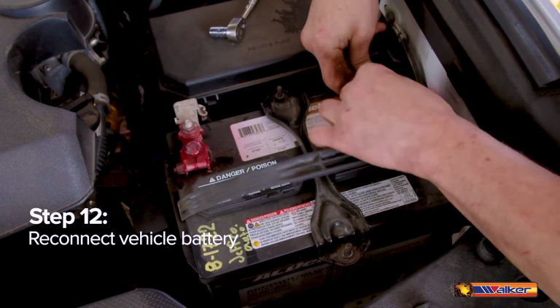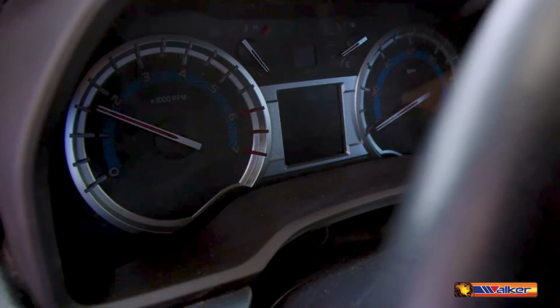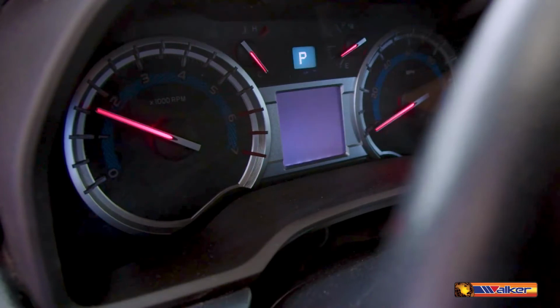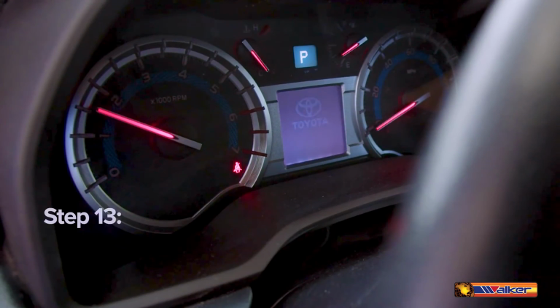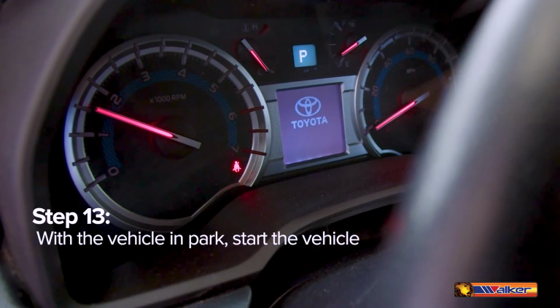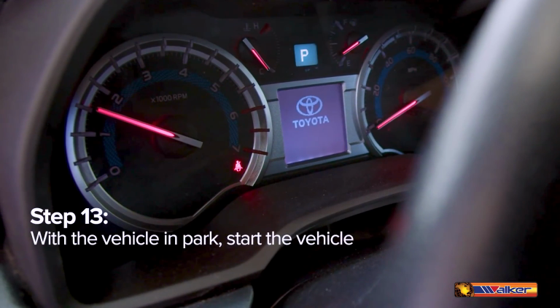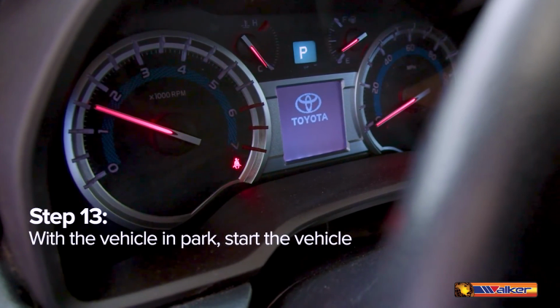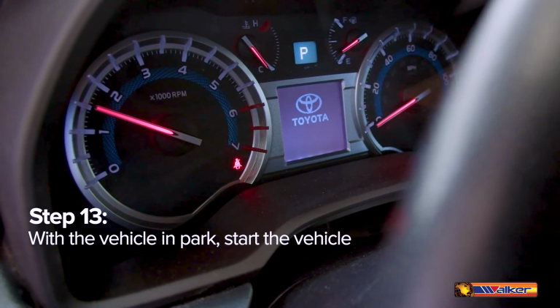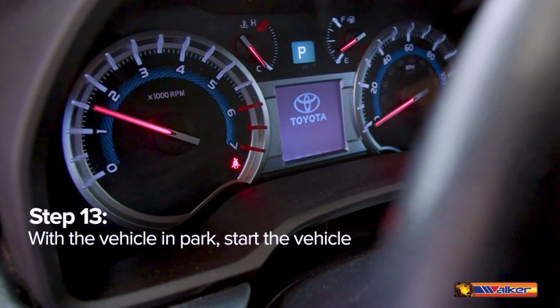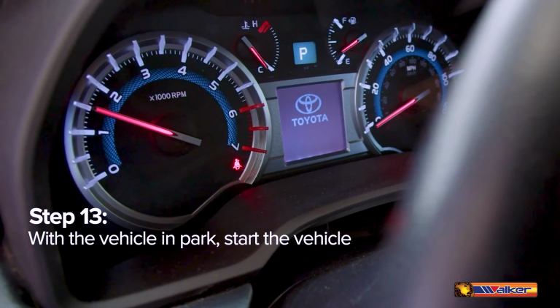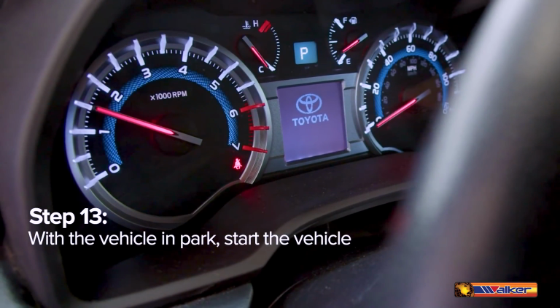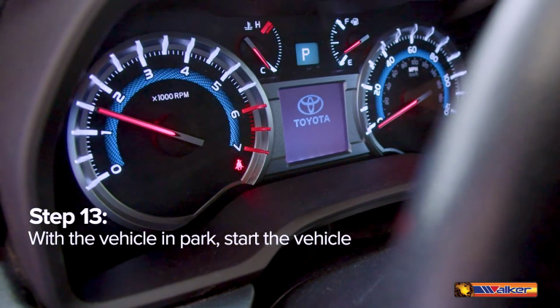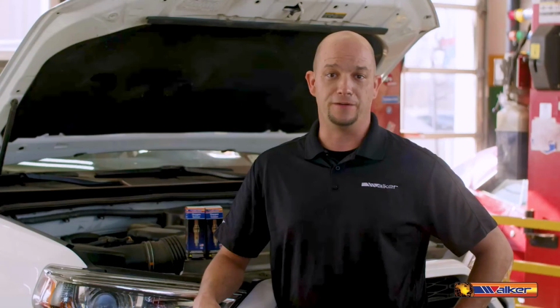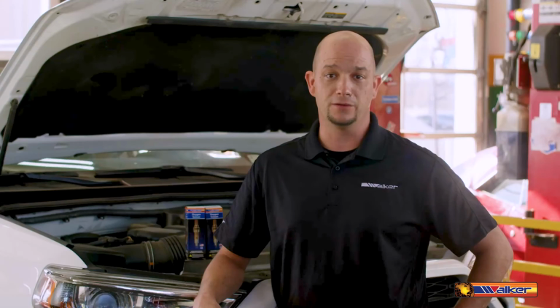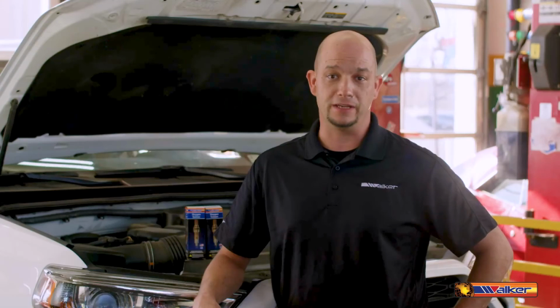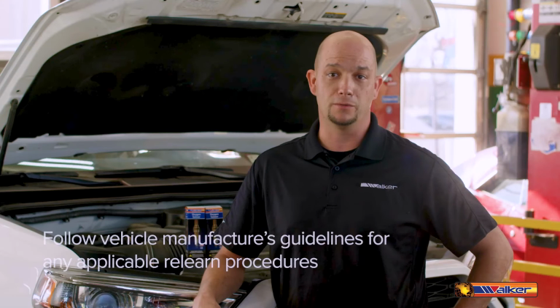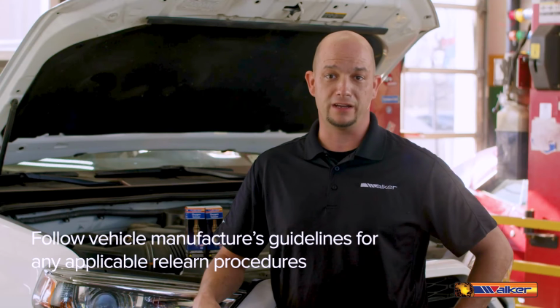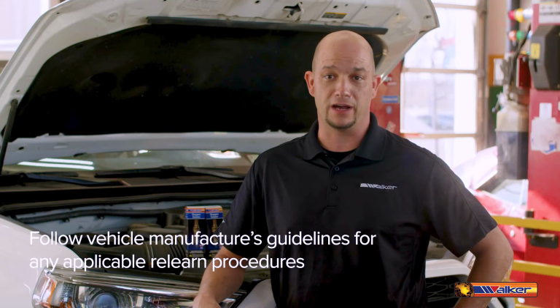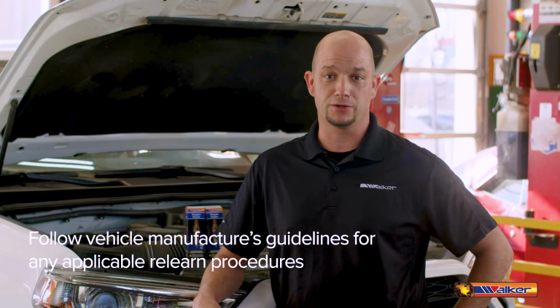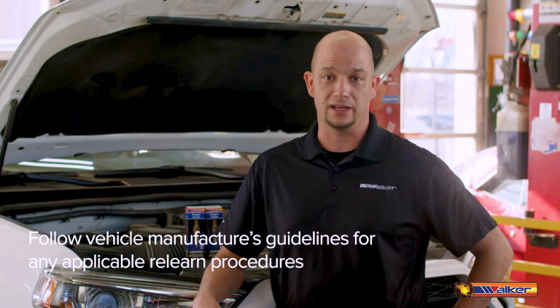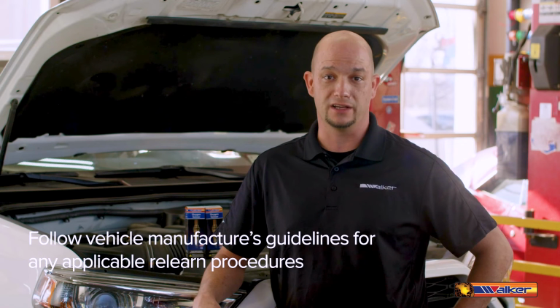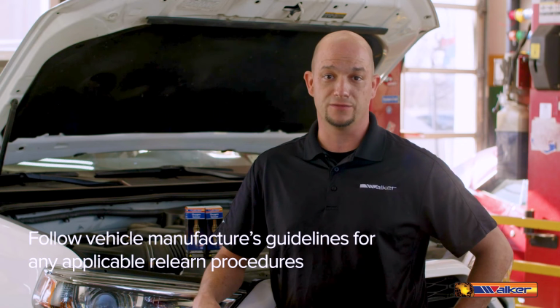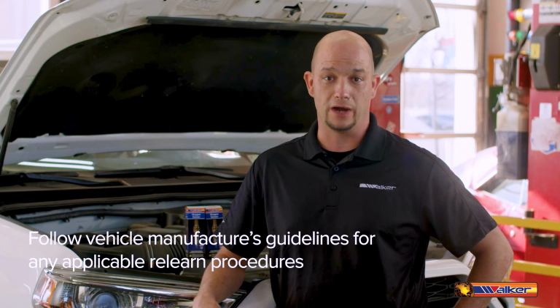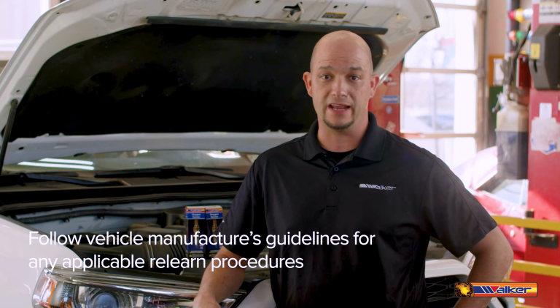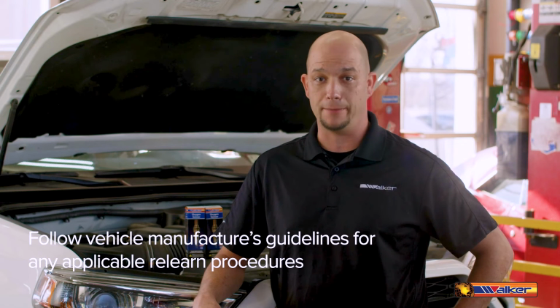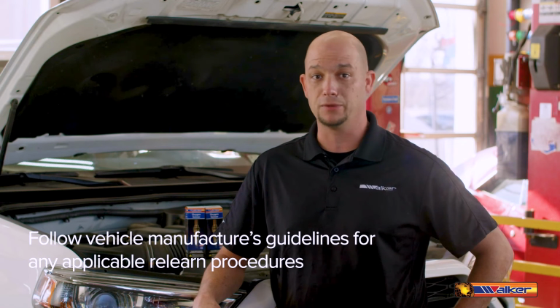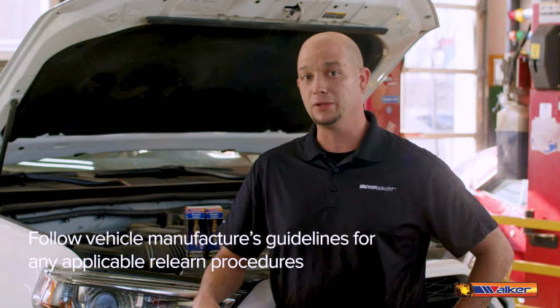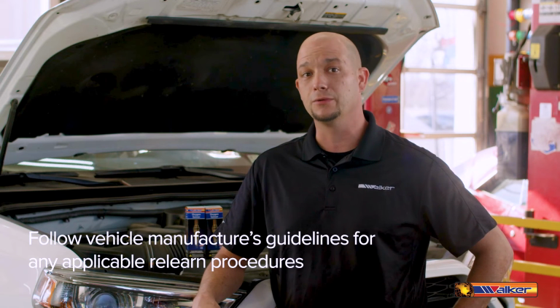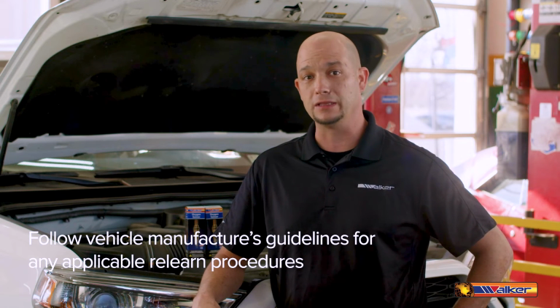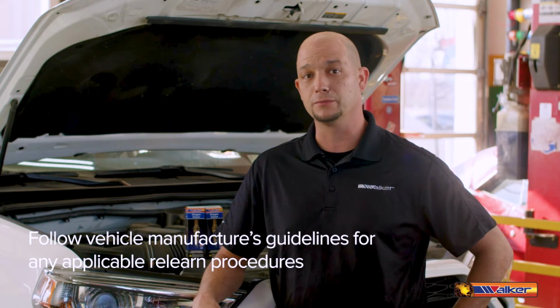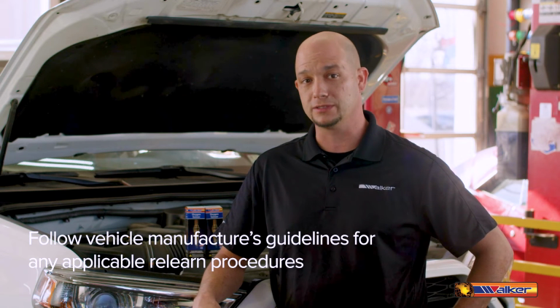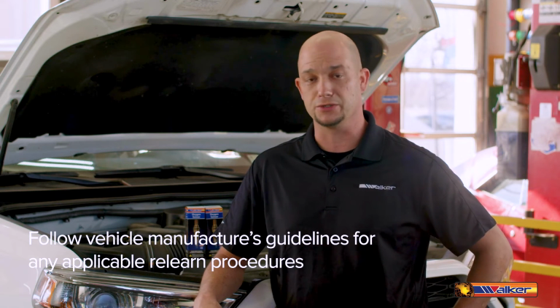With the vehicle in park, start the vehicle. Follow vehicle manufacturer guidelines for any applicable relearn procedures.